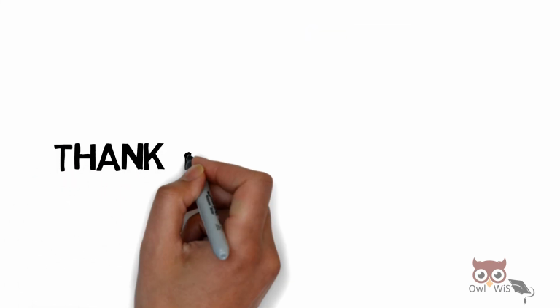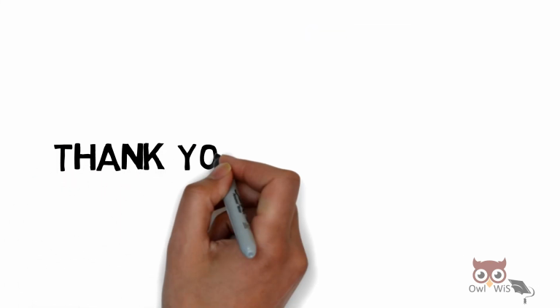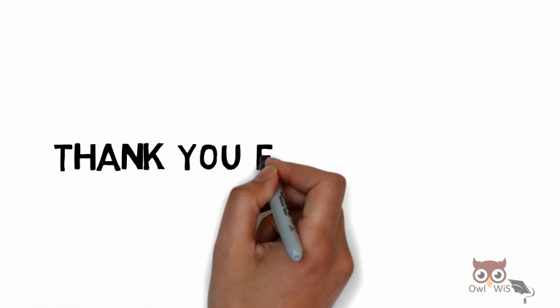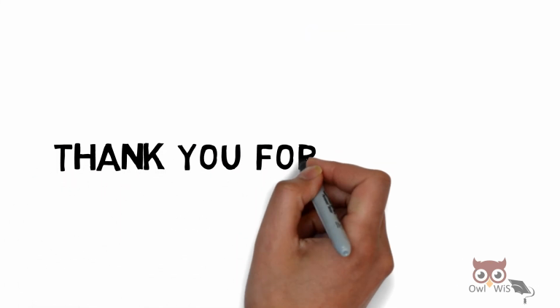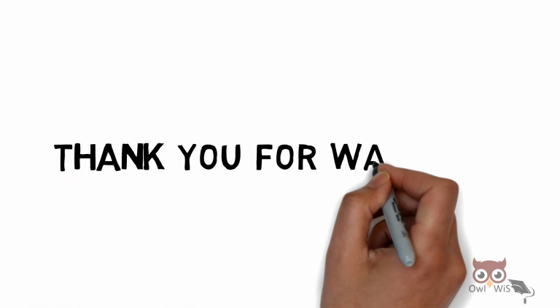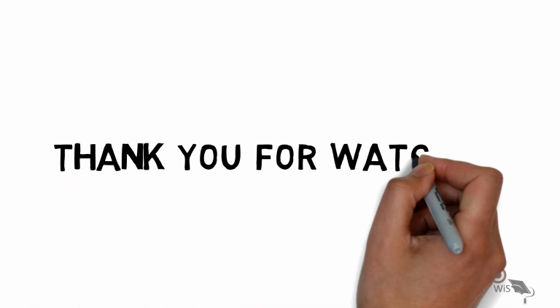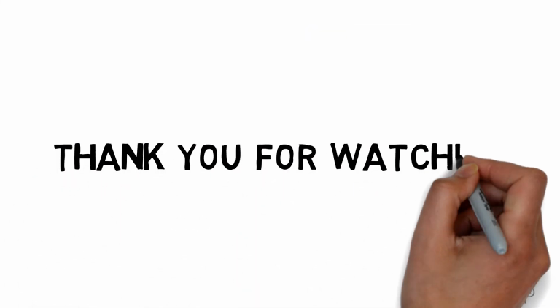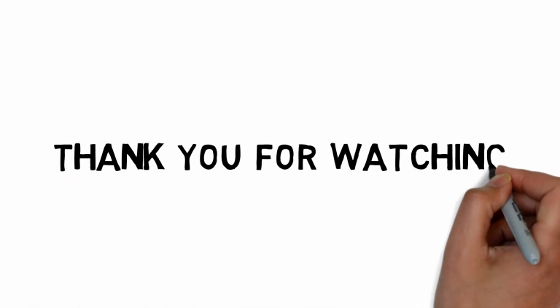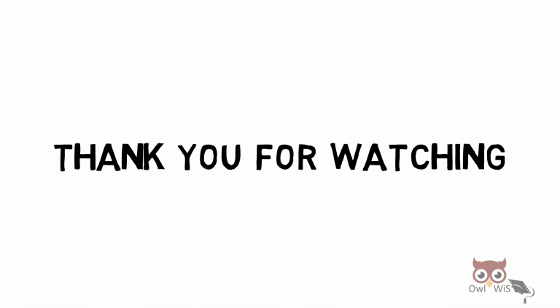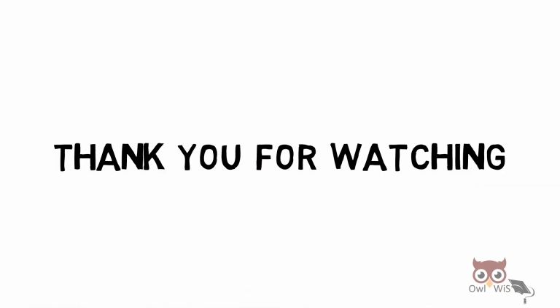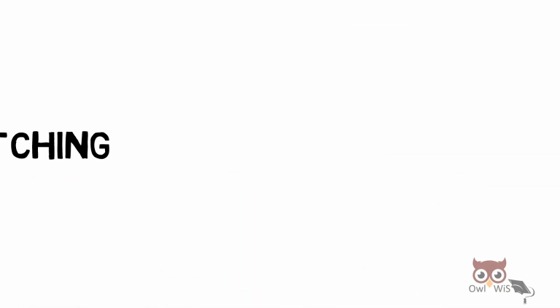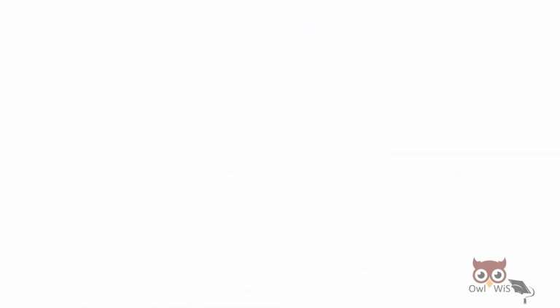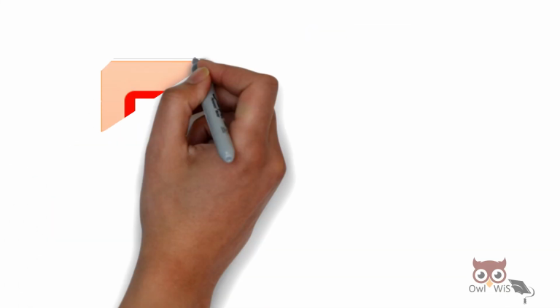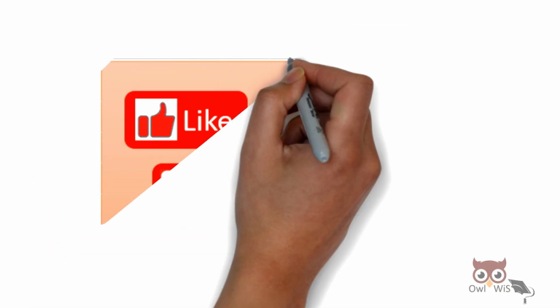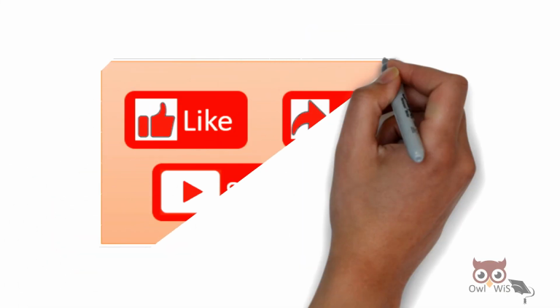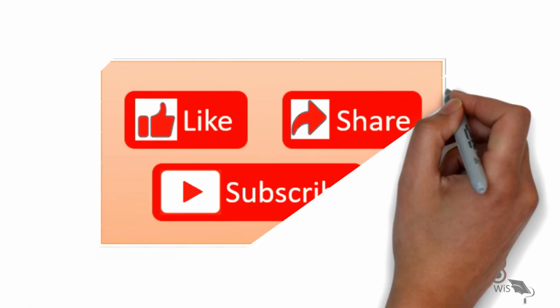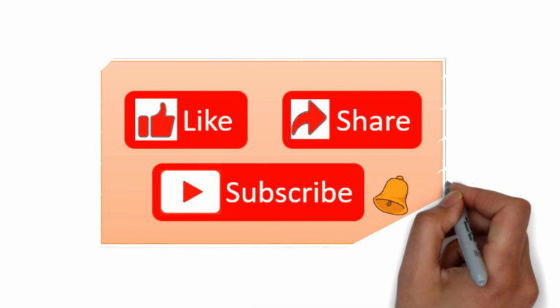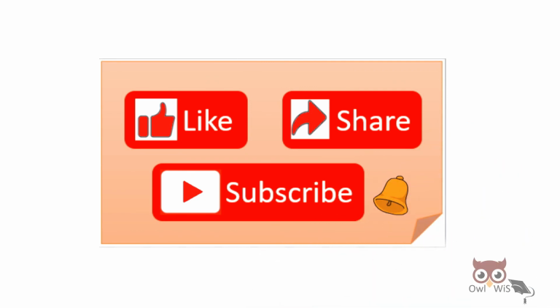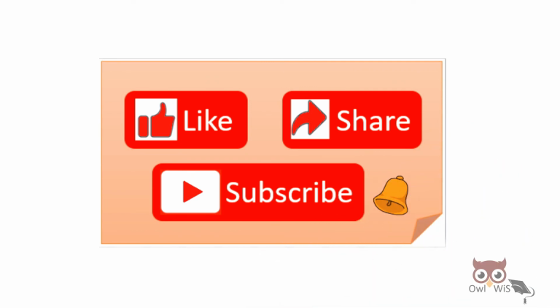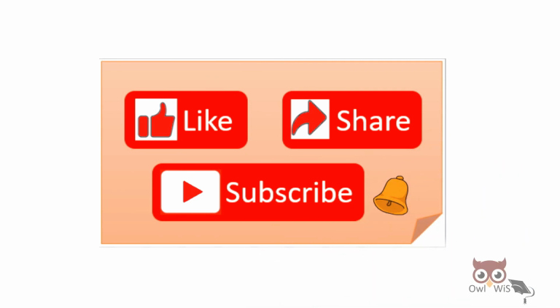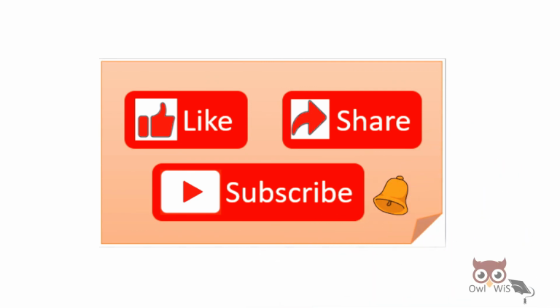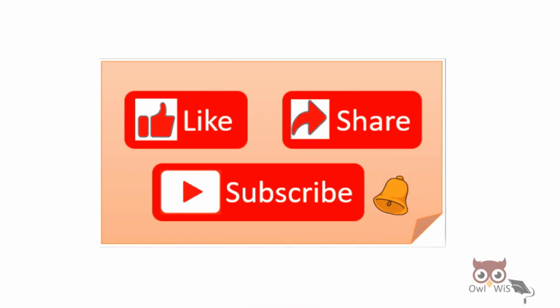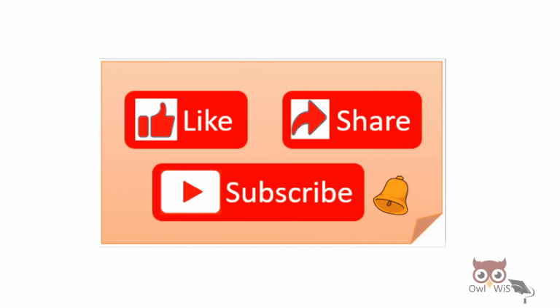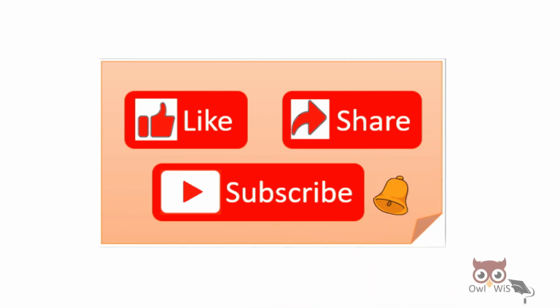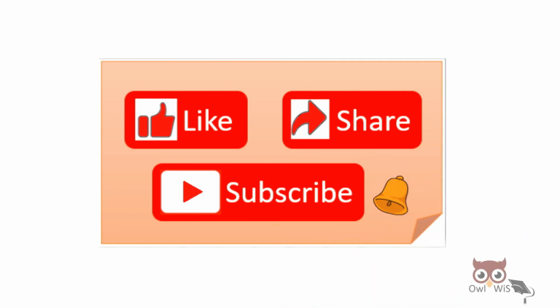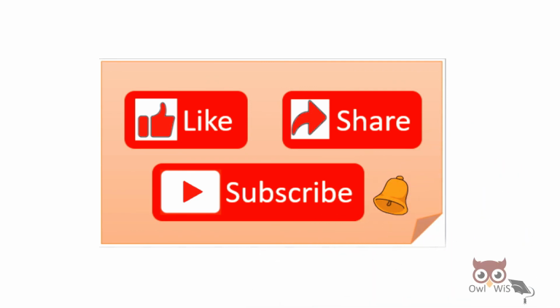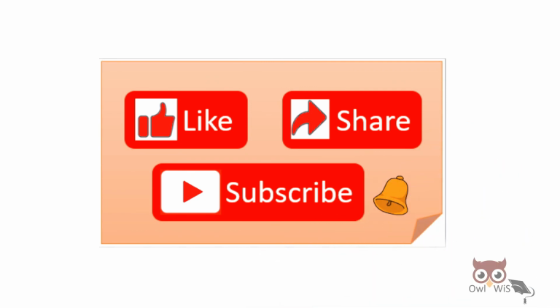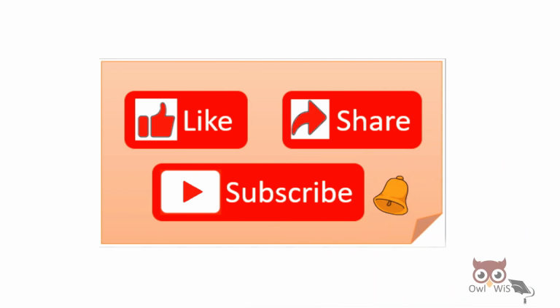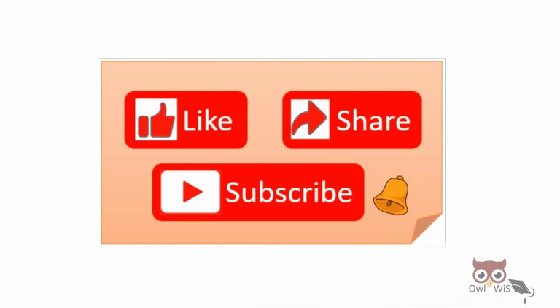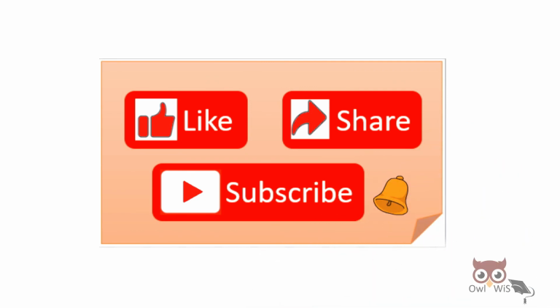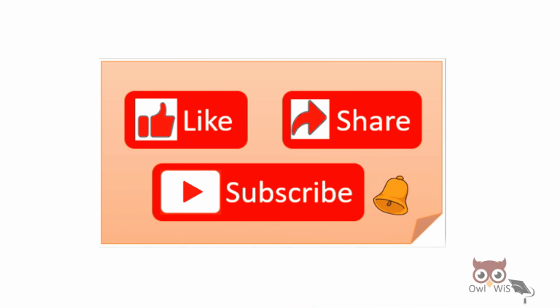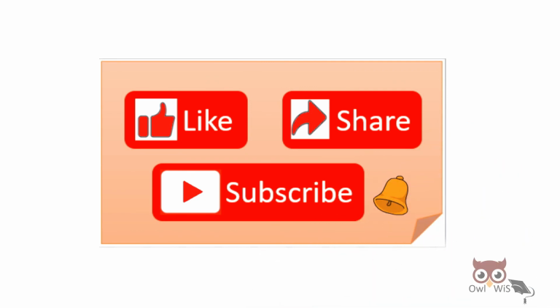Thank you for watching. If you liked the video, do like, share and subscribe to Owlwiss. Also, press the bell icon to get notified.